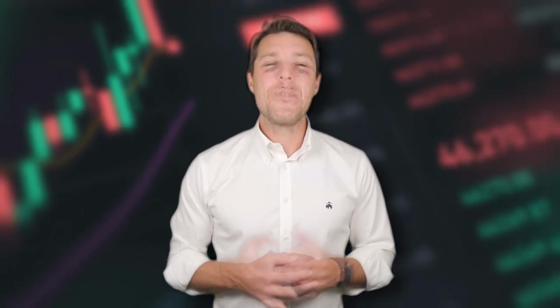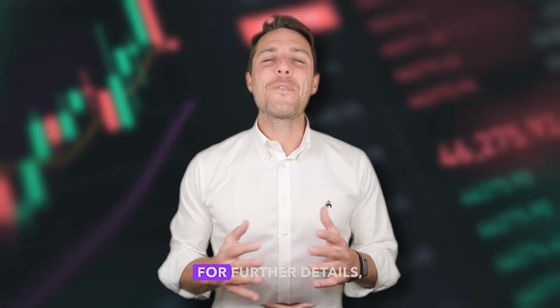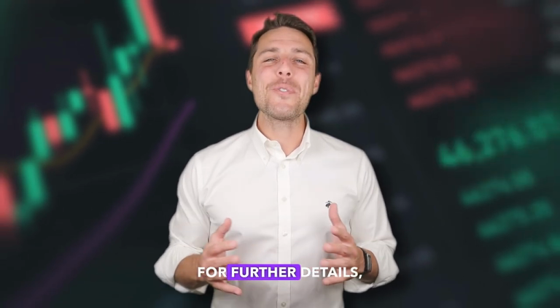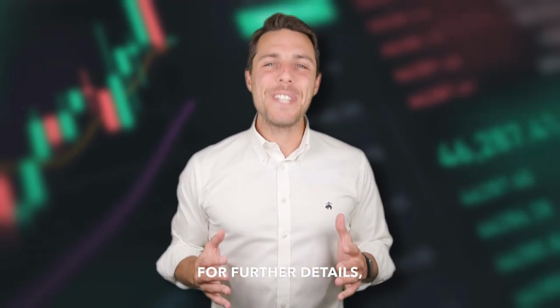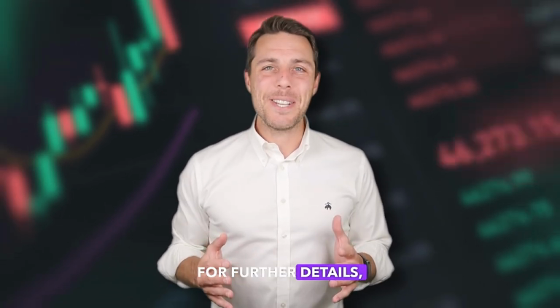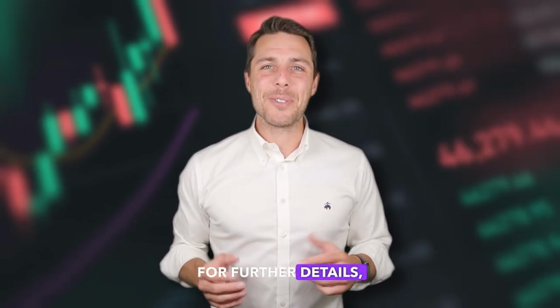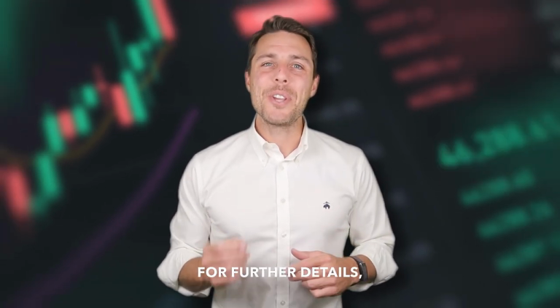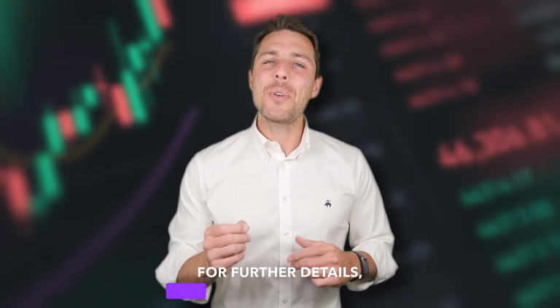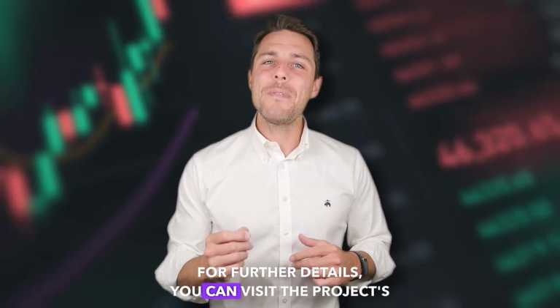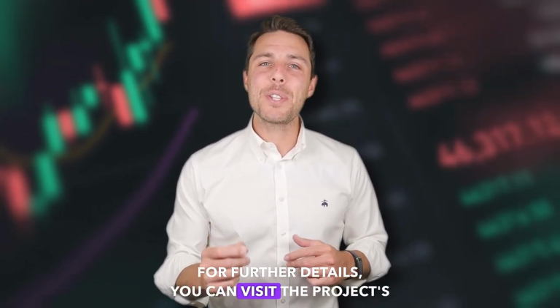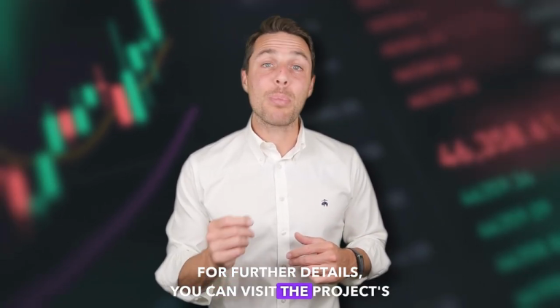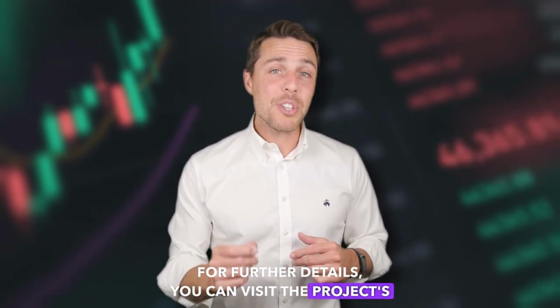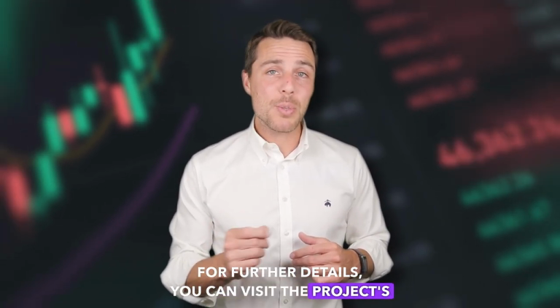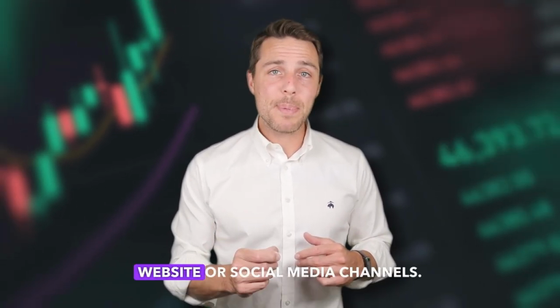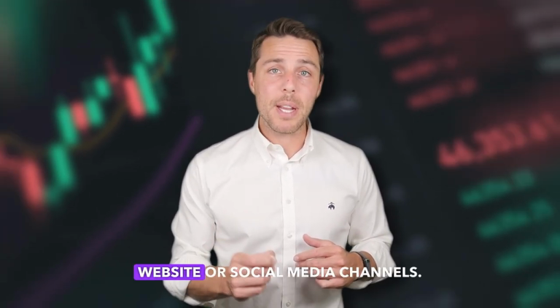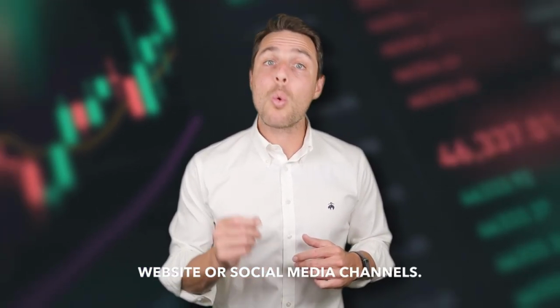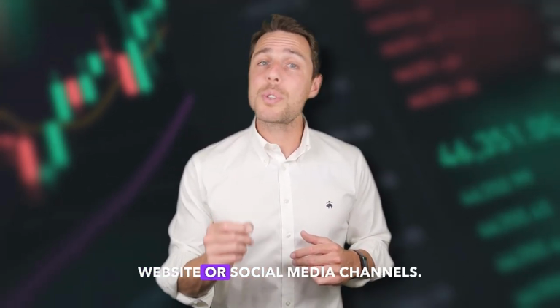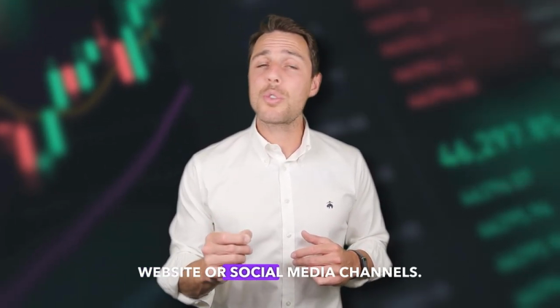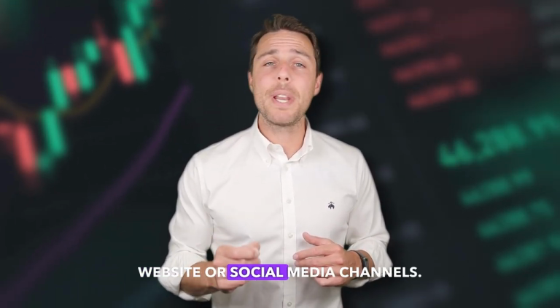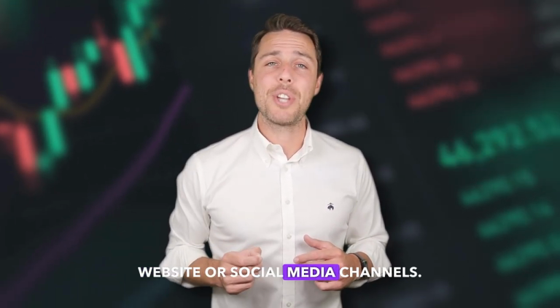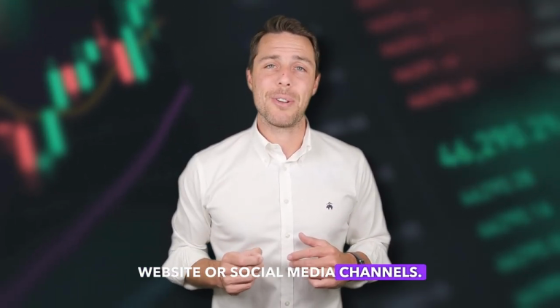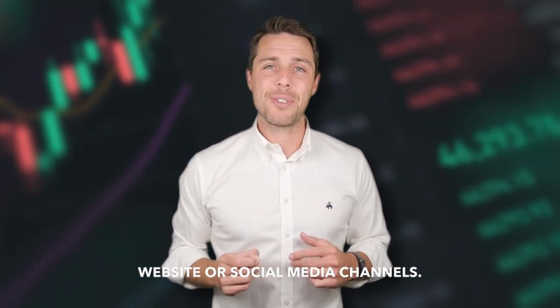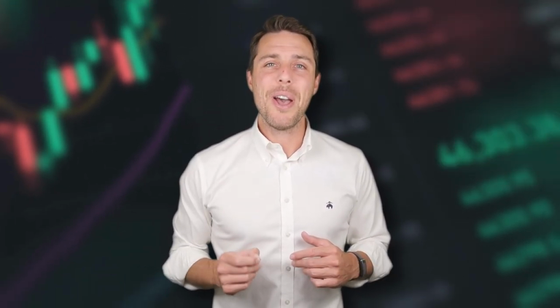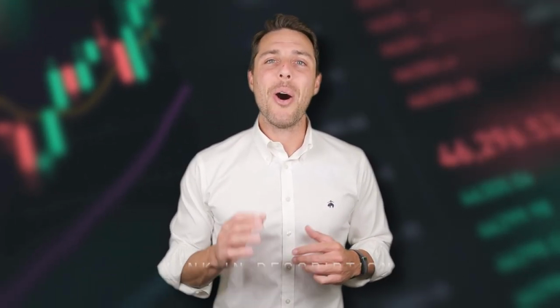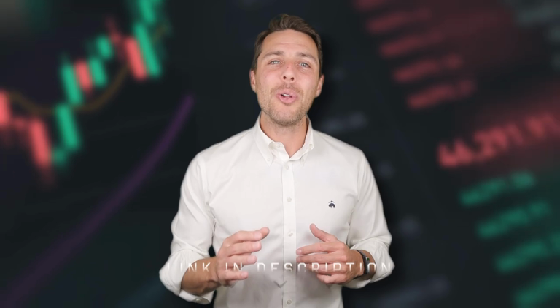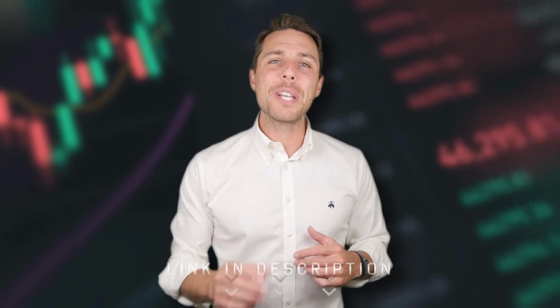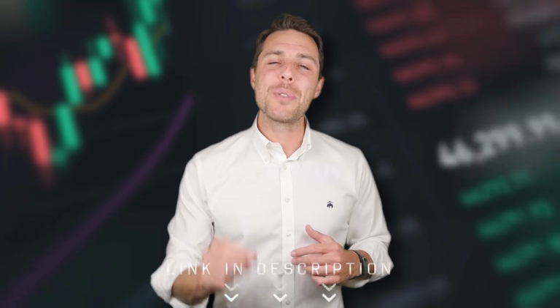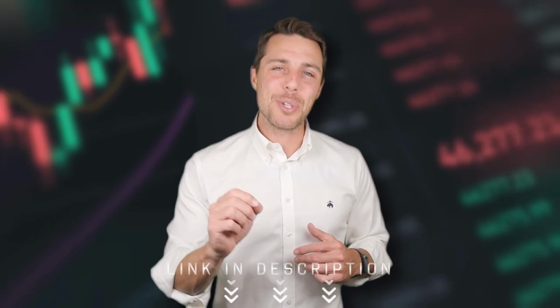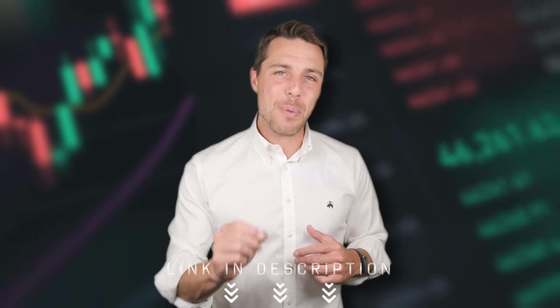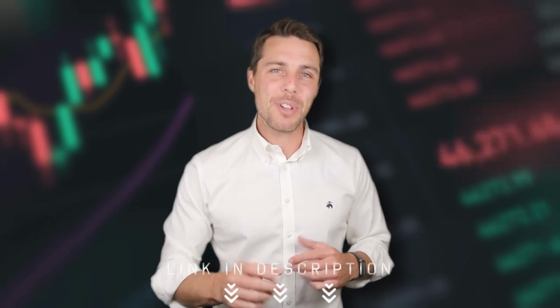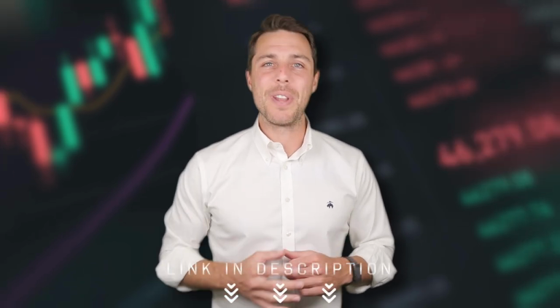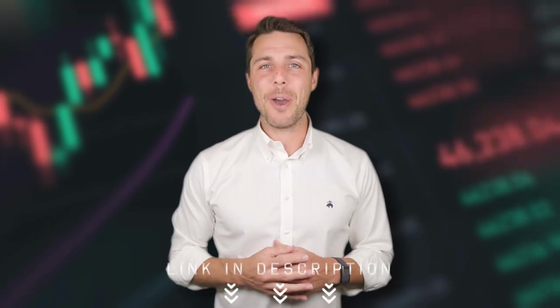For further details, you can visit the project's website or social media channels. All links are in the description of the video.